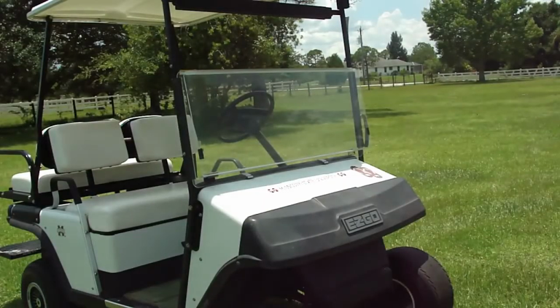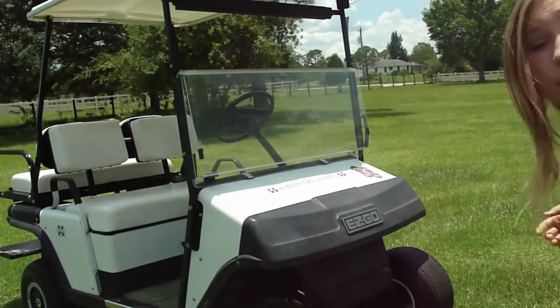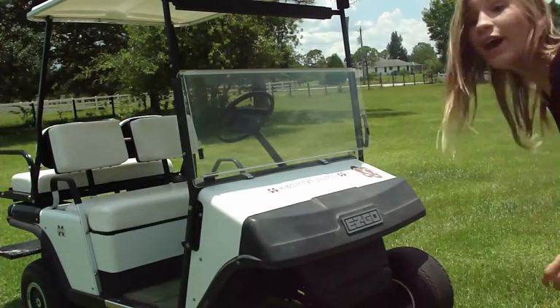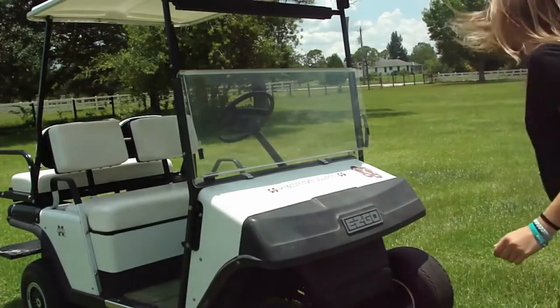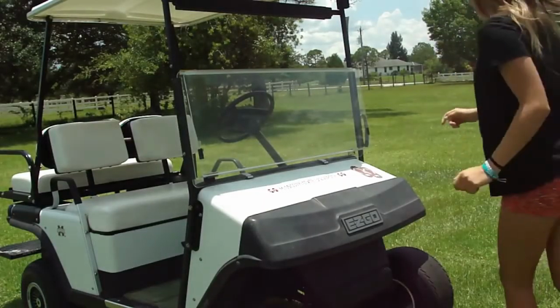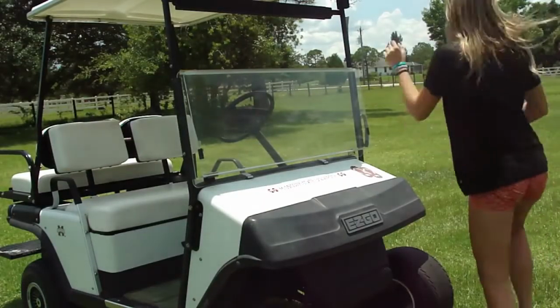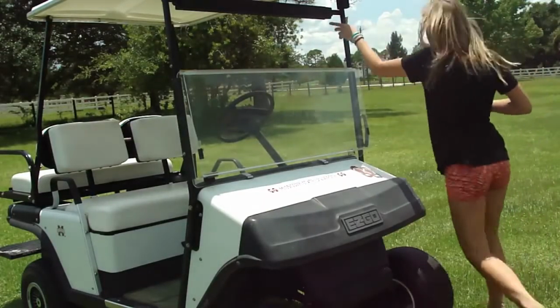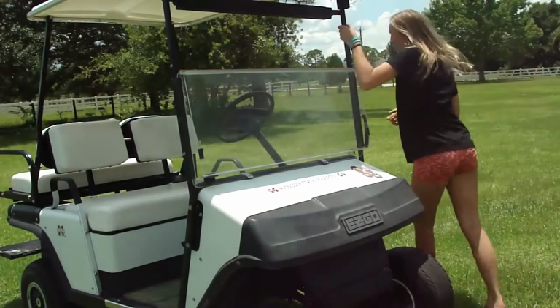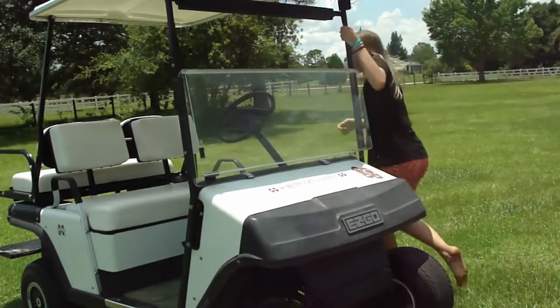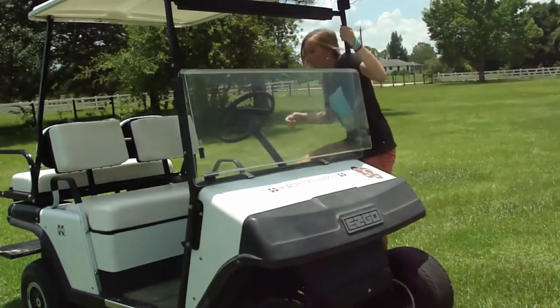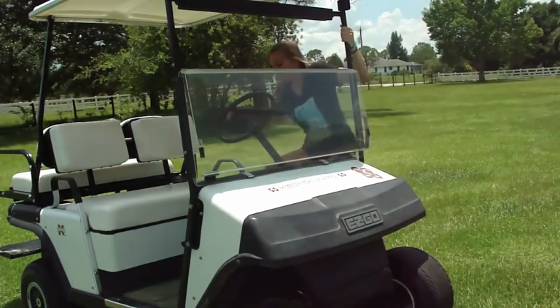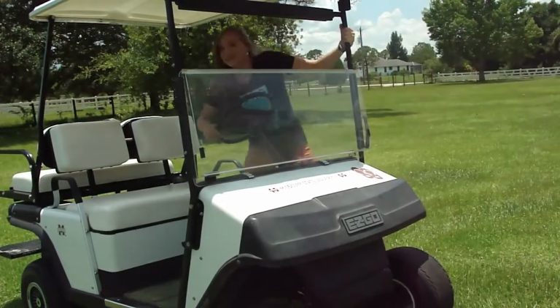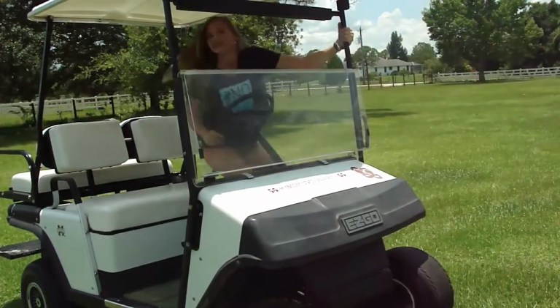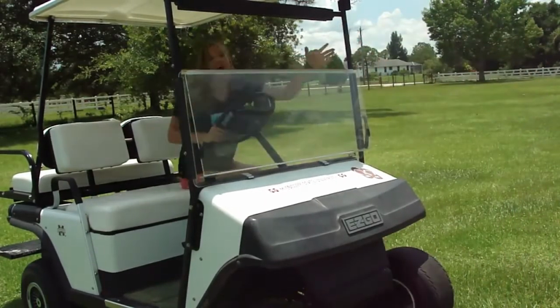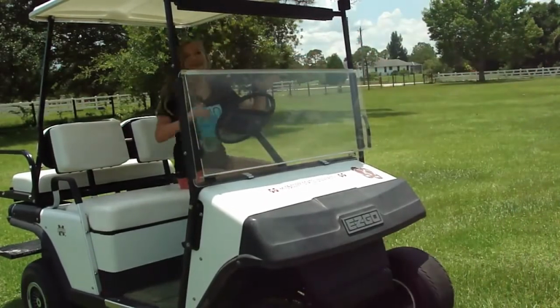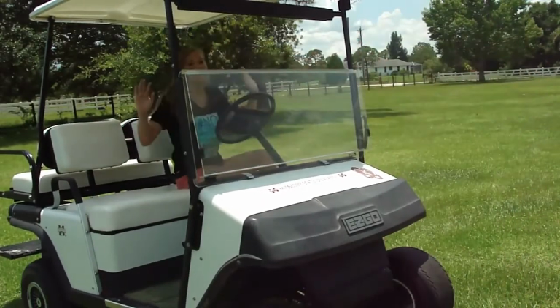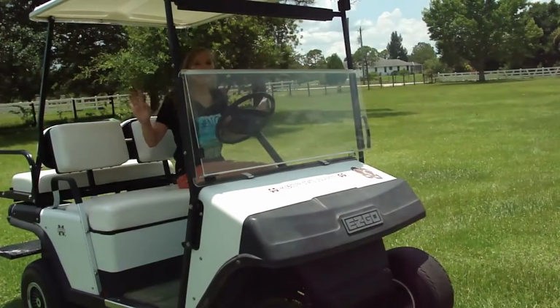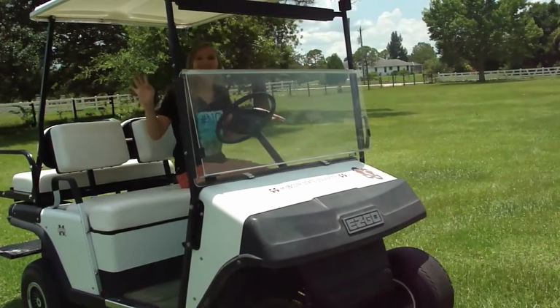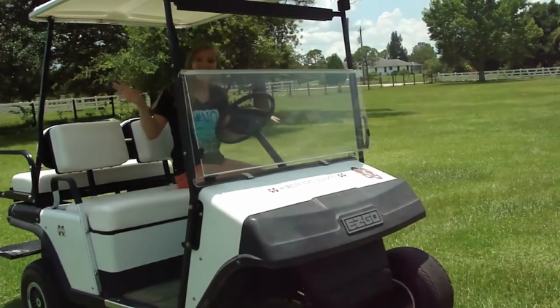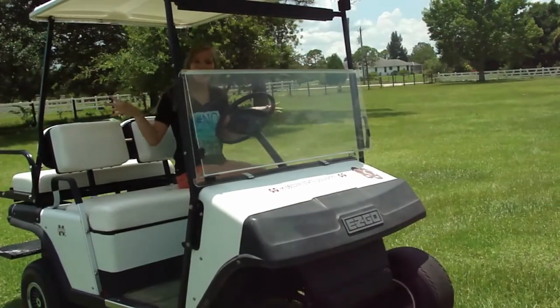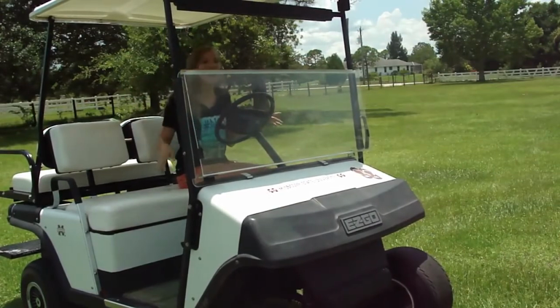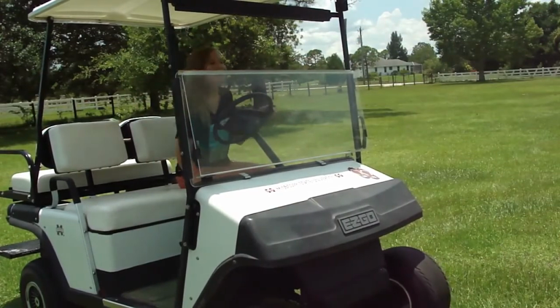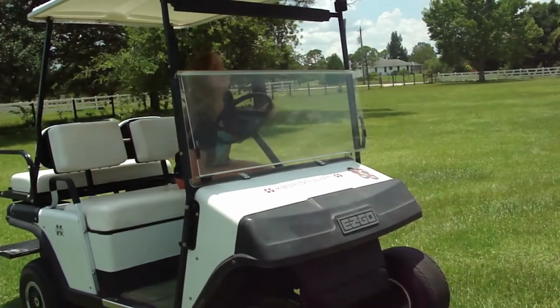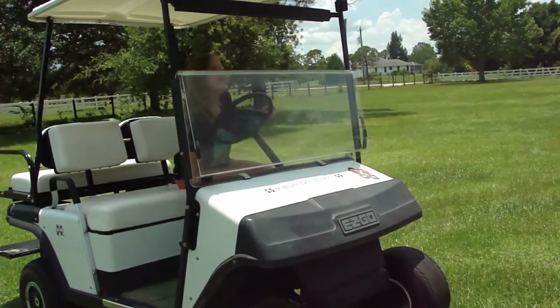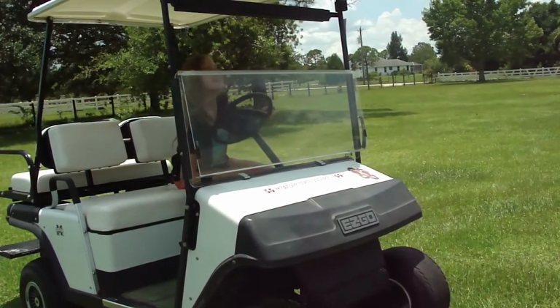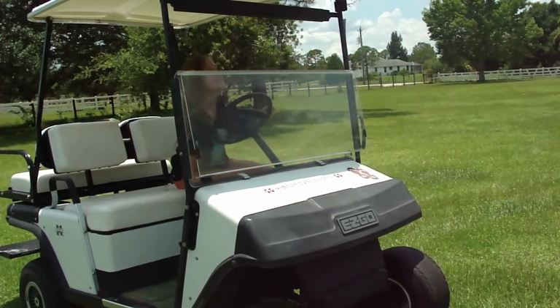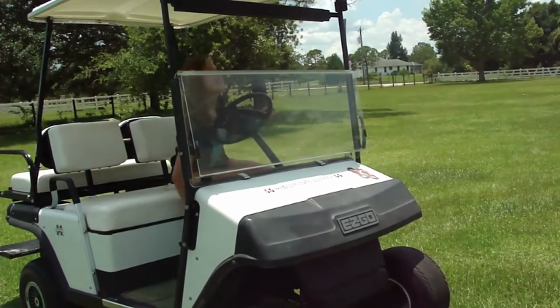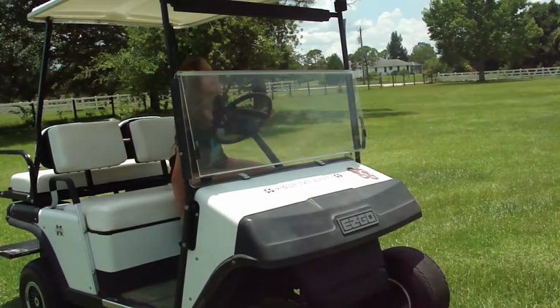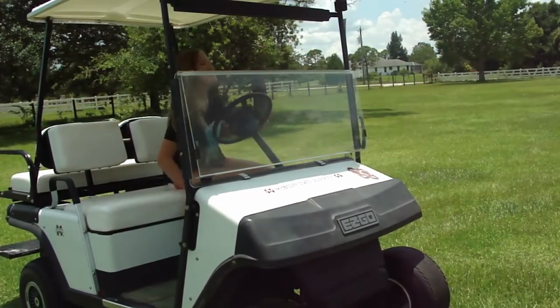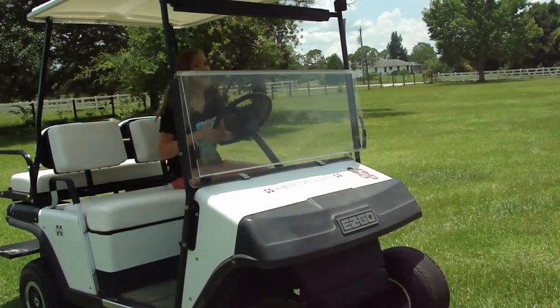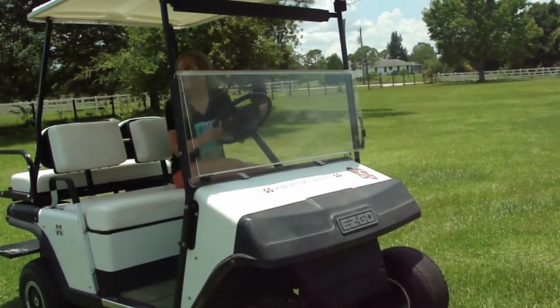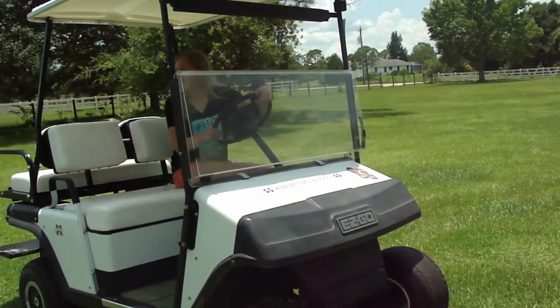Here we go. Okay. I can do this, right? I can do it. I can do it. I know I can.